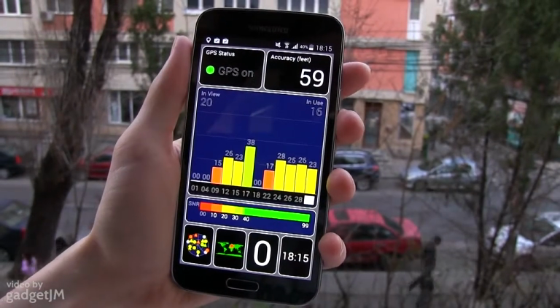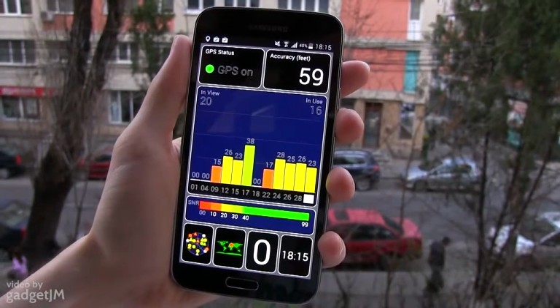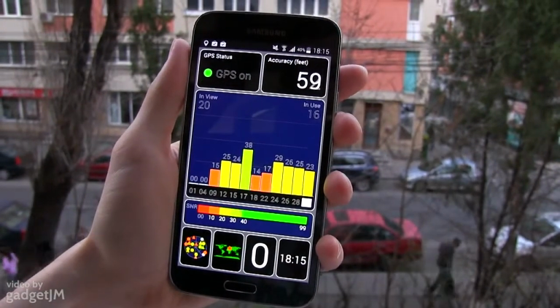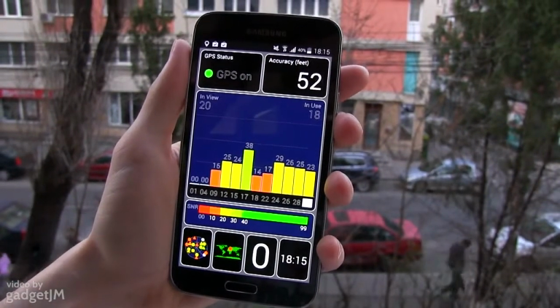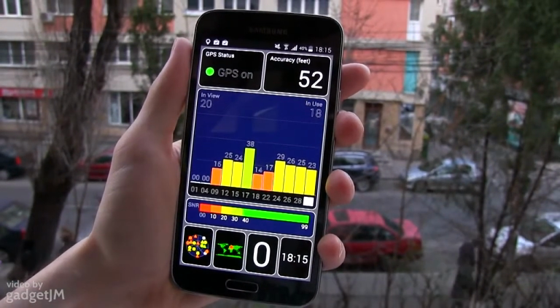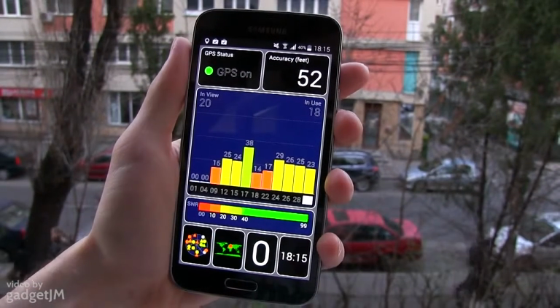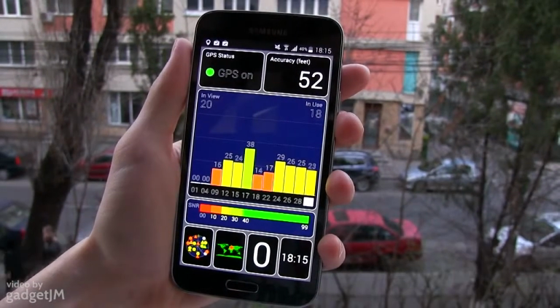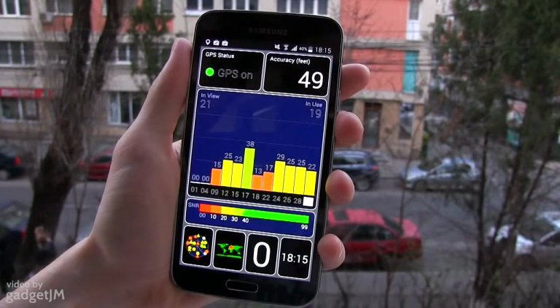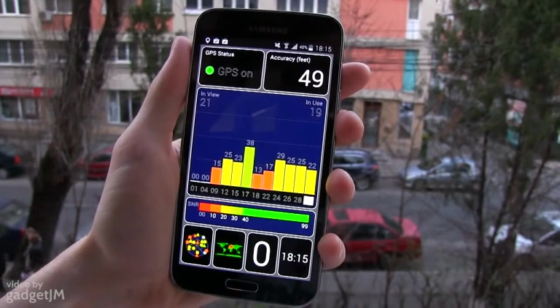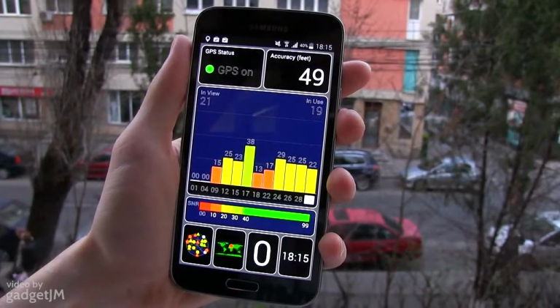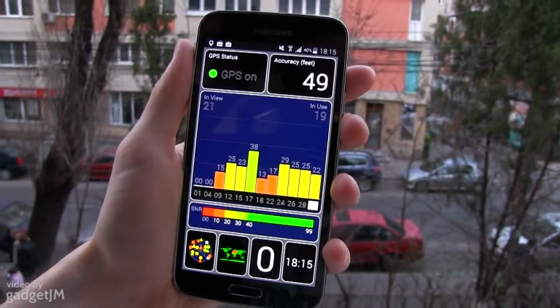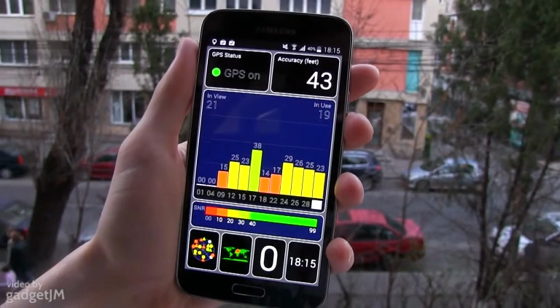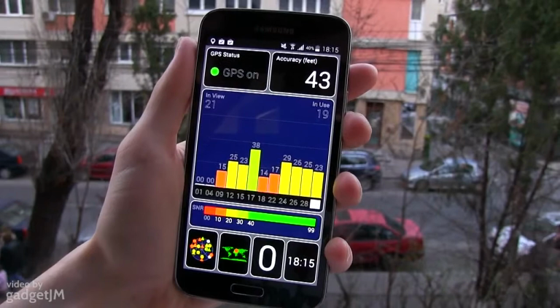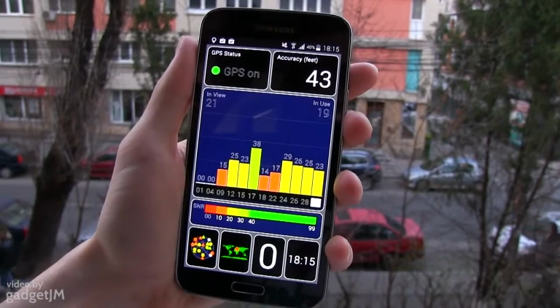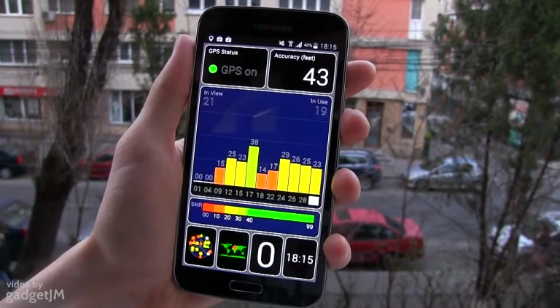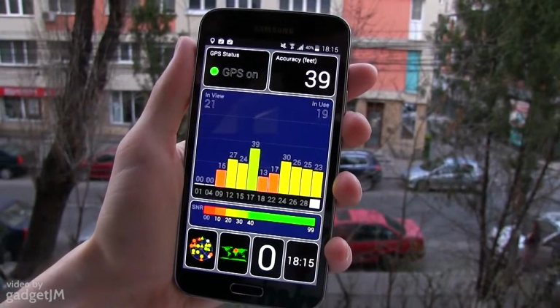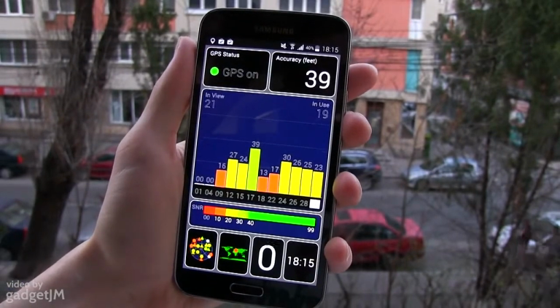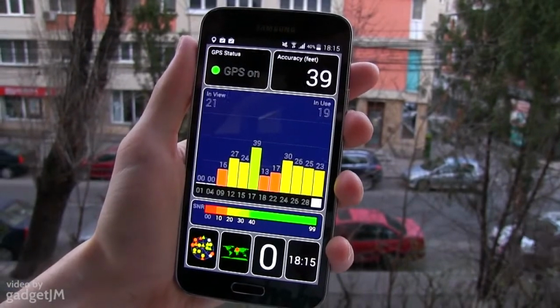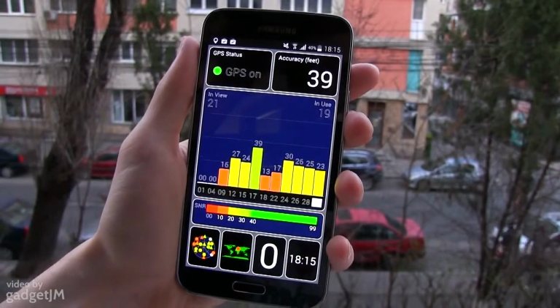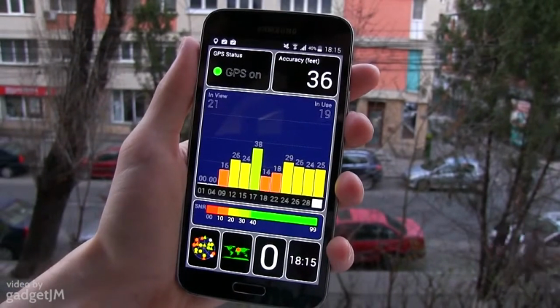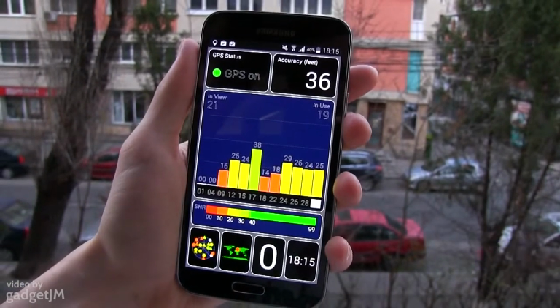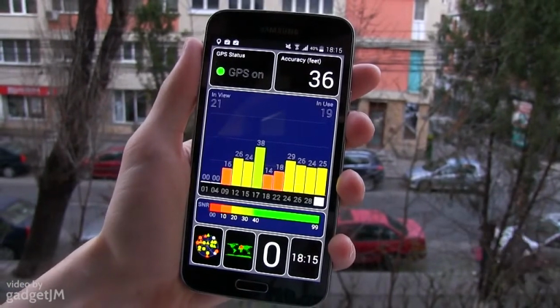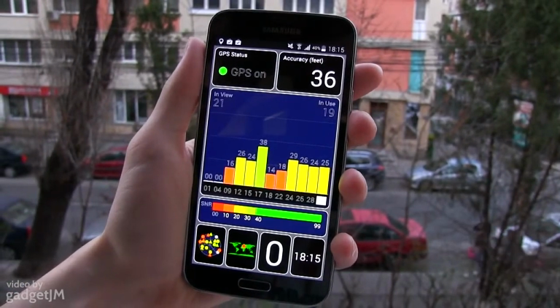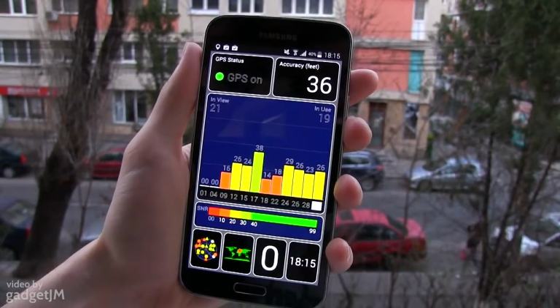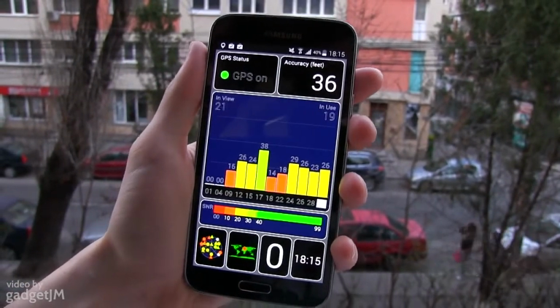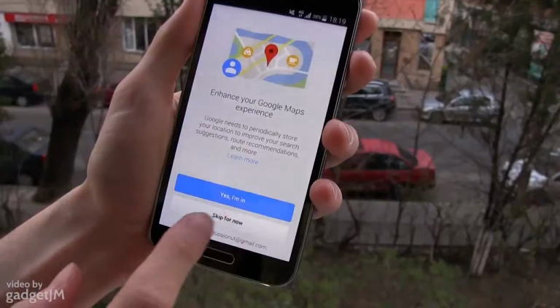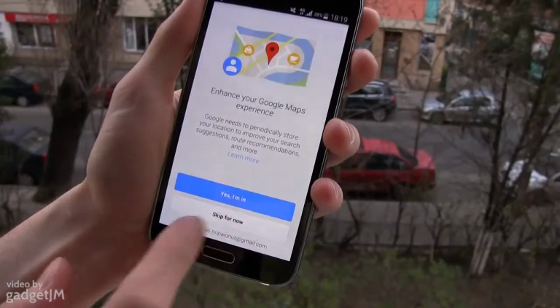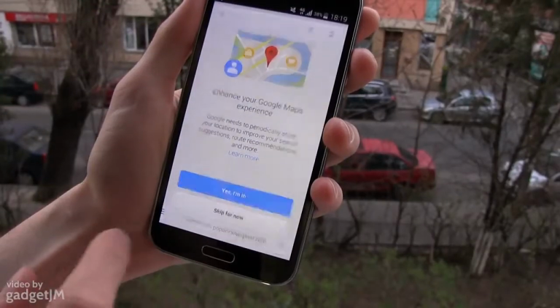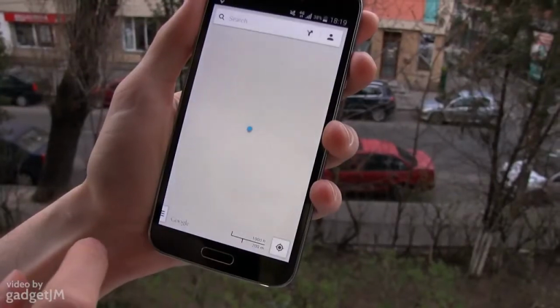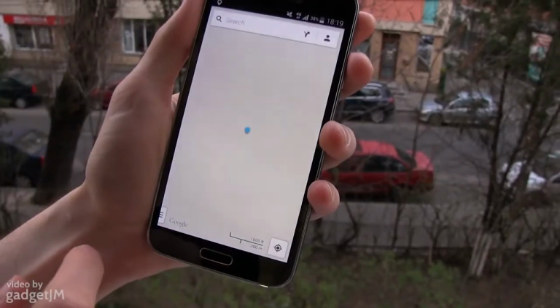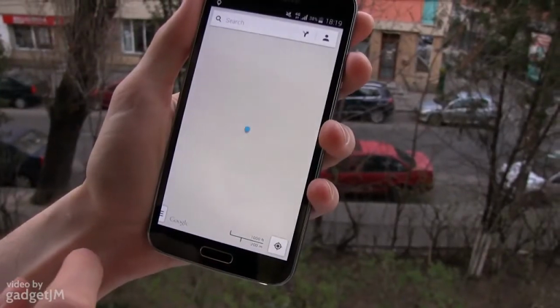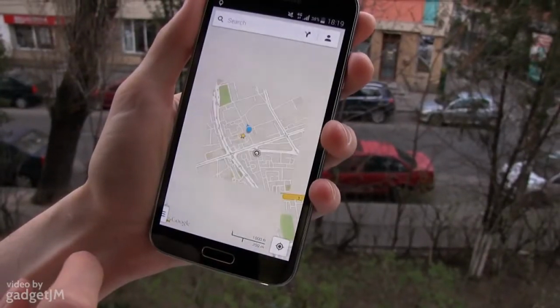This impressive GPS performance is not only visible in this test setup, but also in more complete applications as well, like Google Maps or iGo.